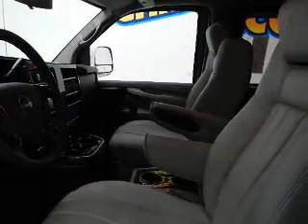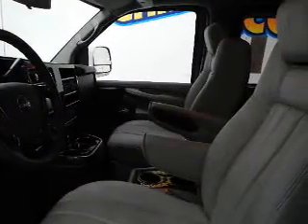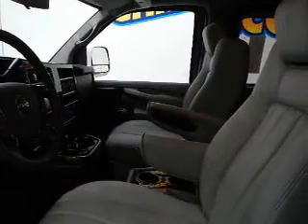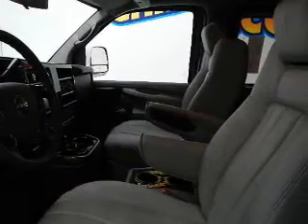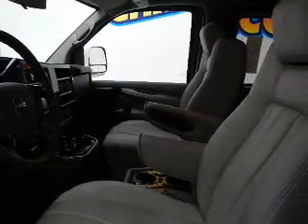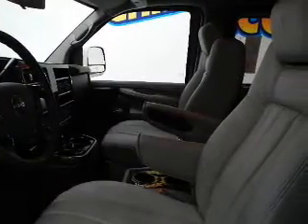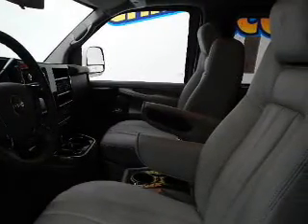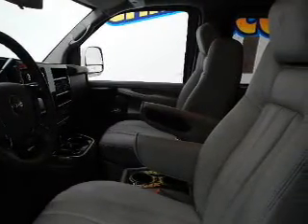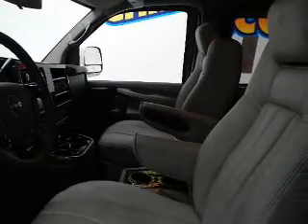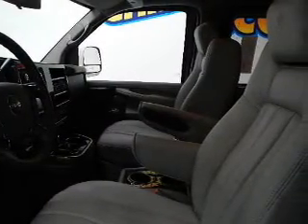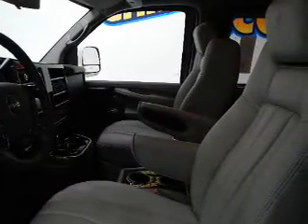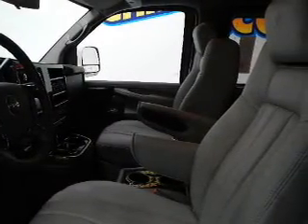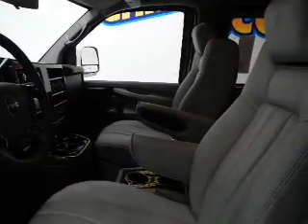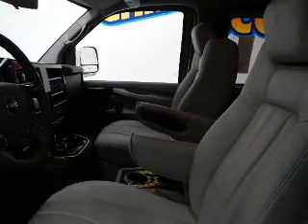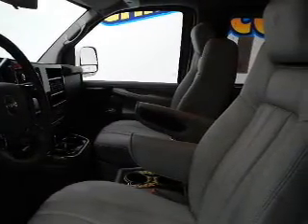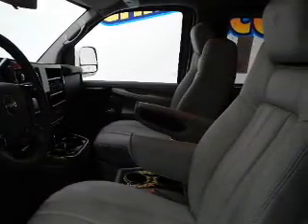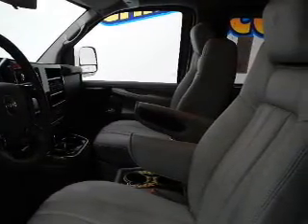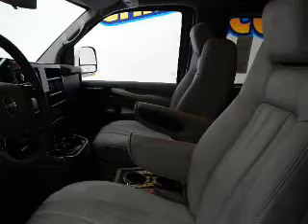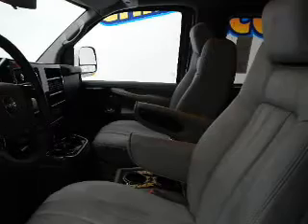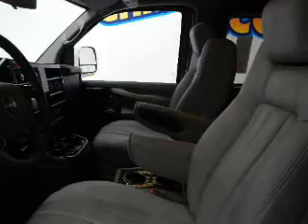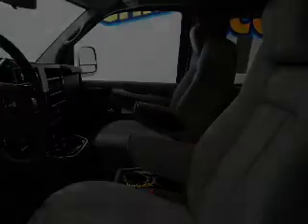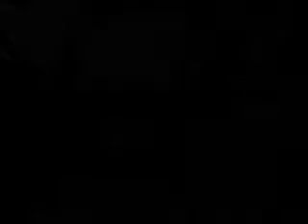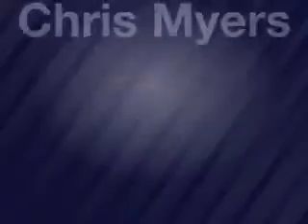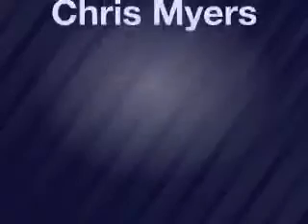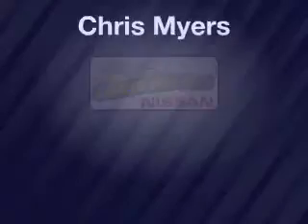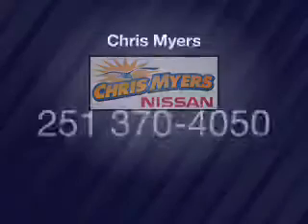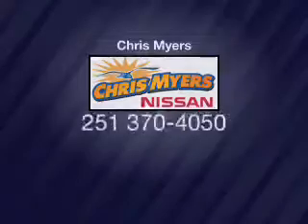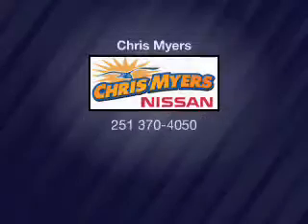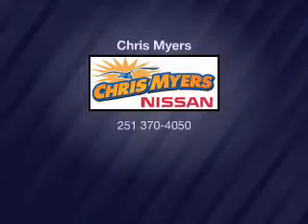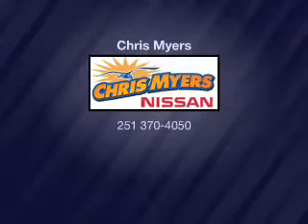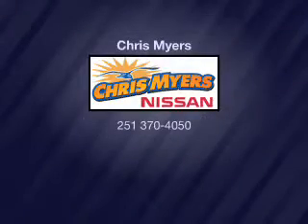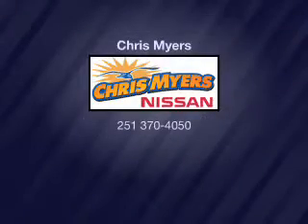Our website offers more information on all of our vehicles. Thank you.